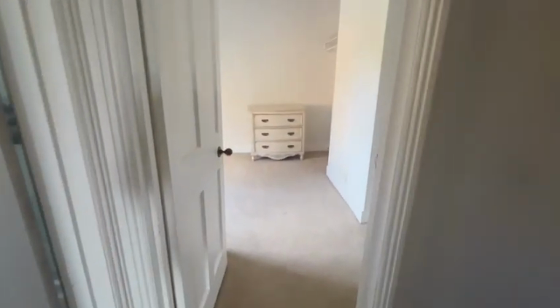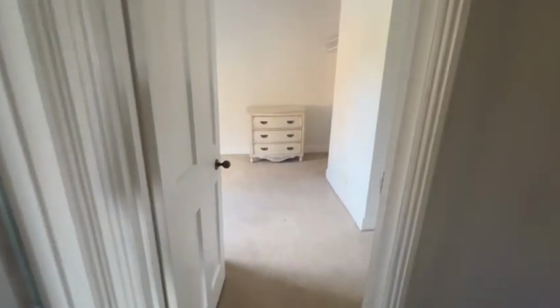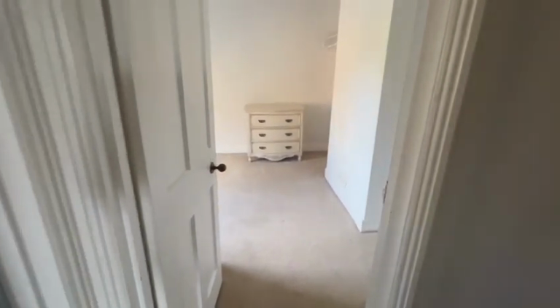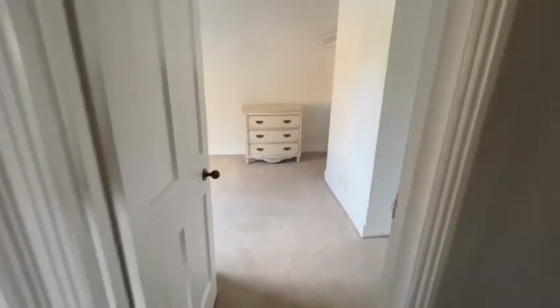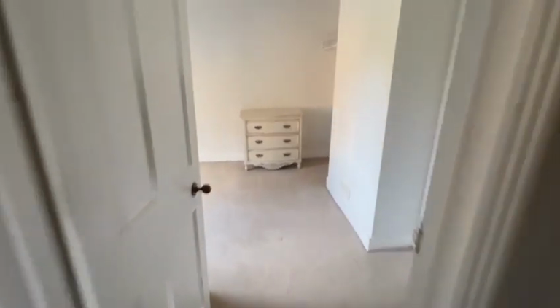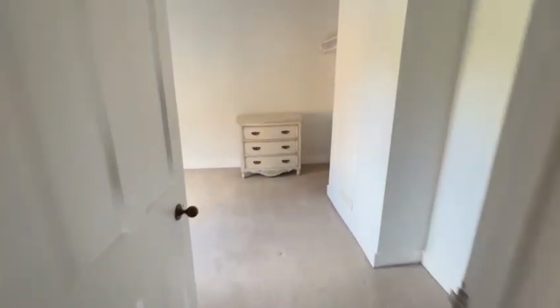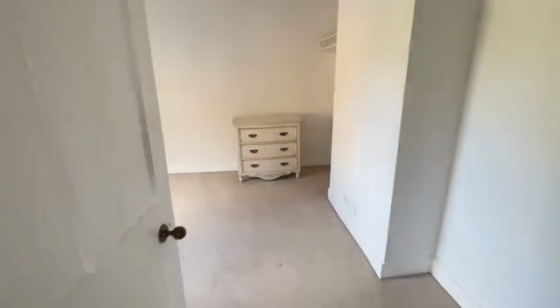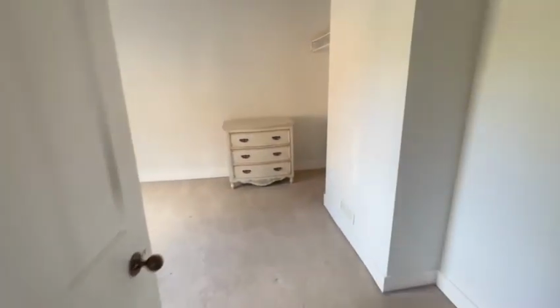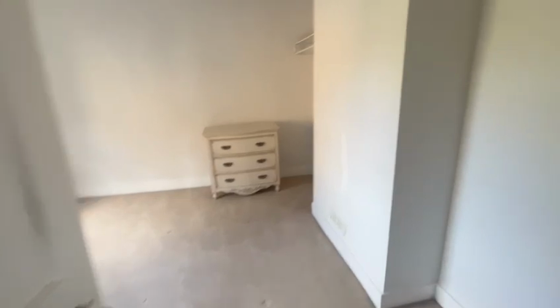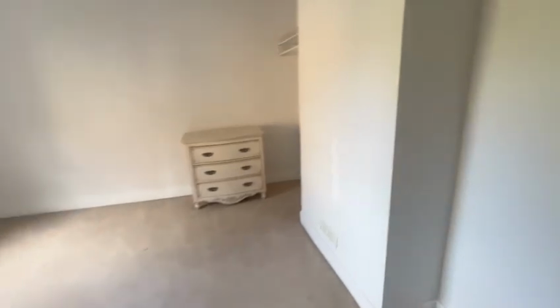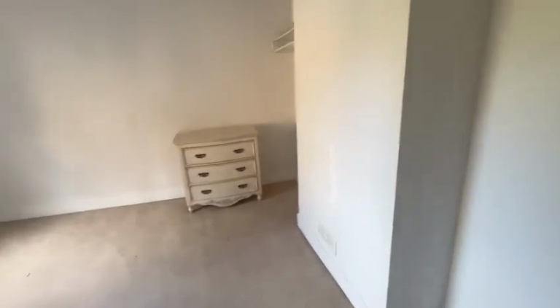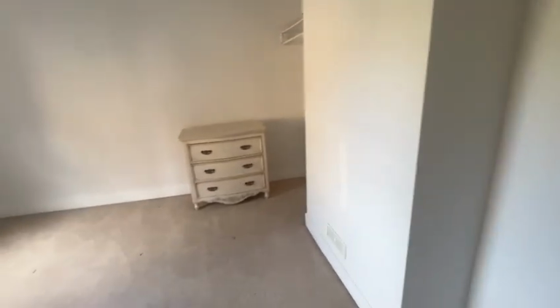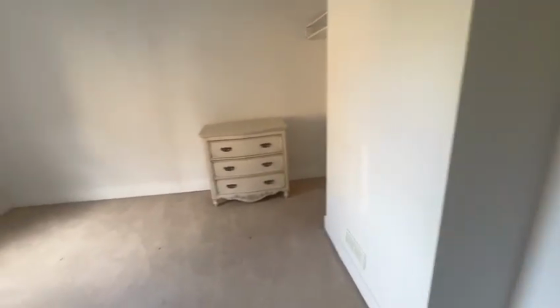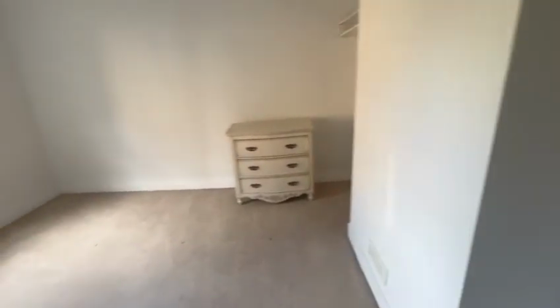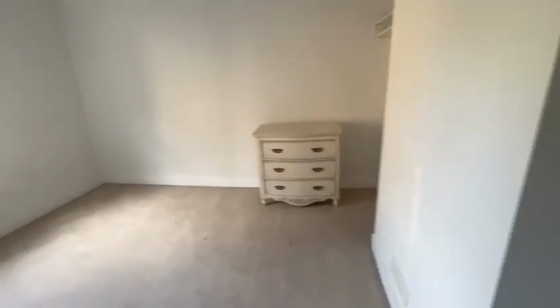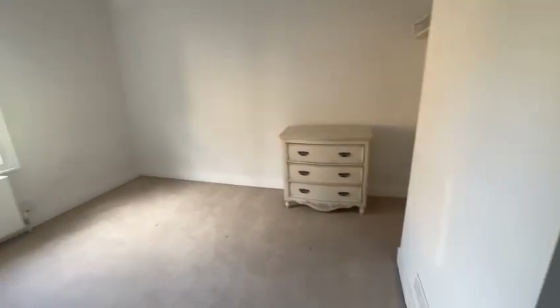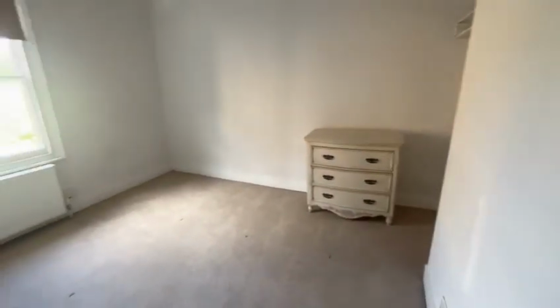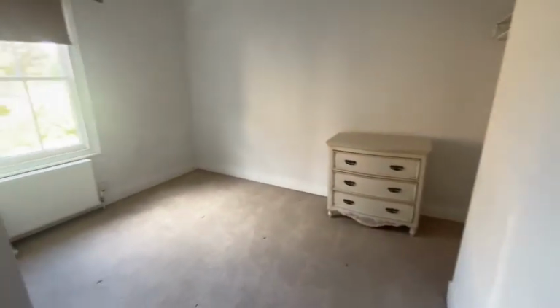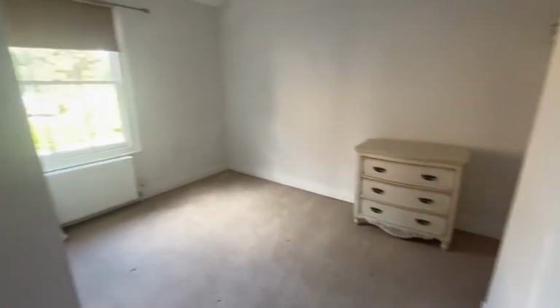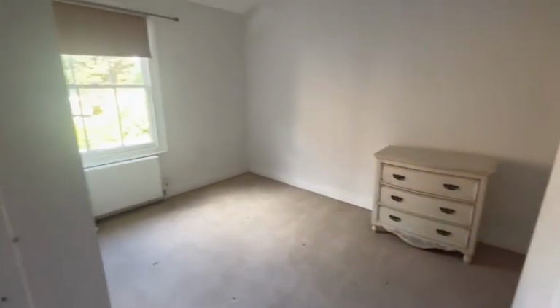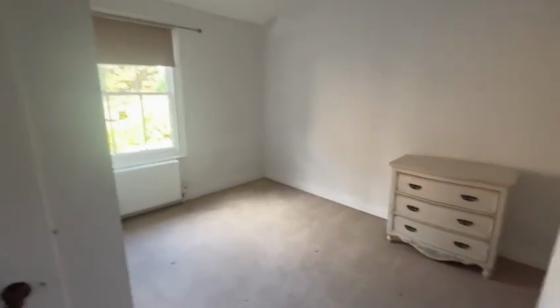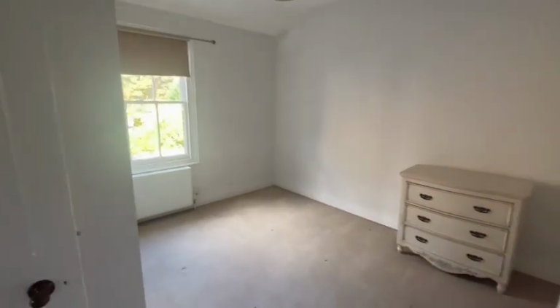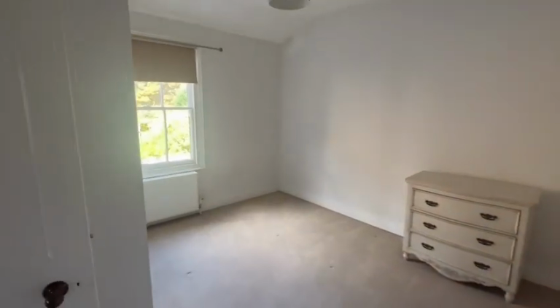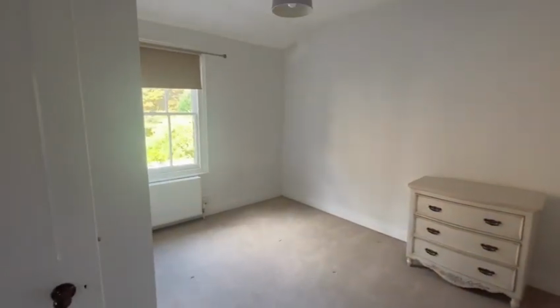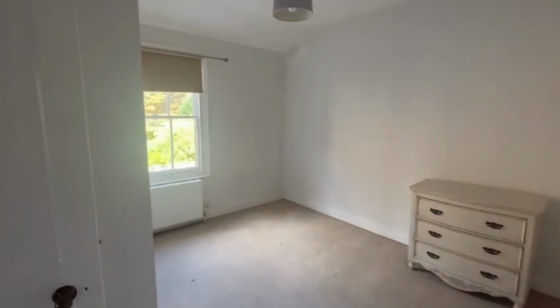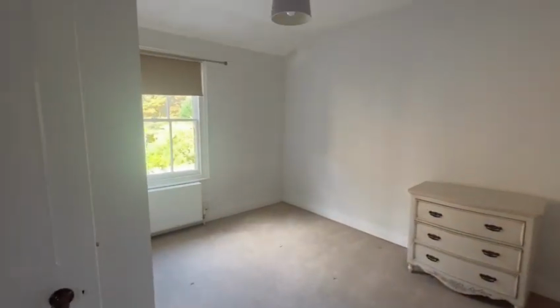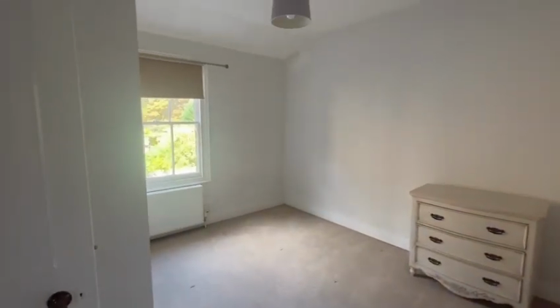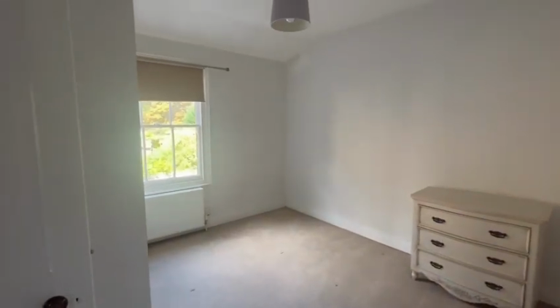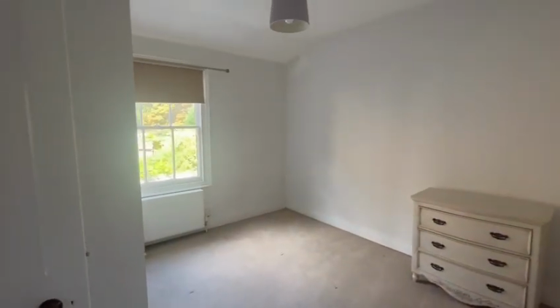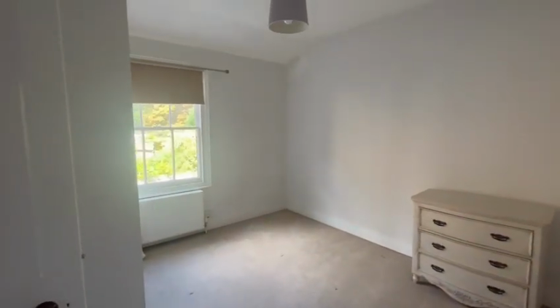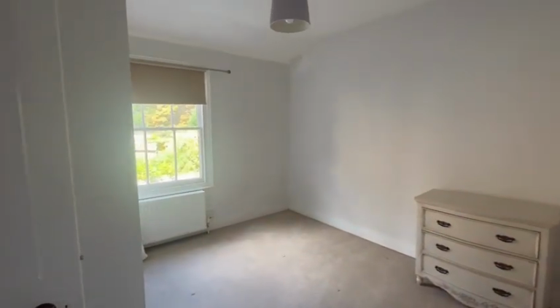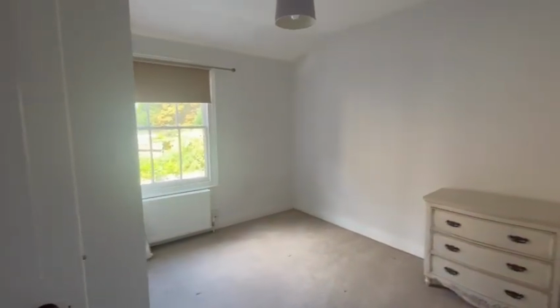We come to the first bedroom here — a lovely spacious double with beautiful sash windows.